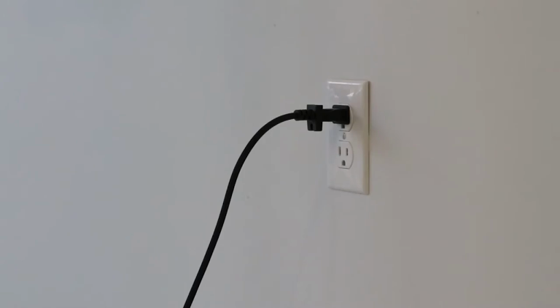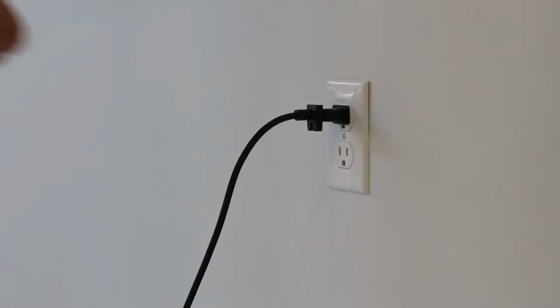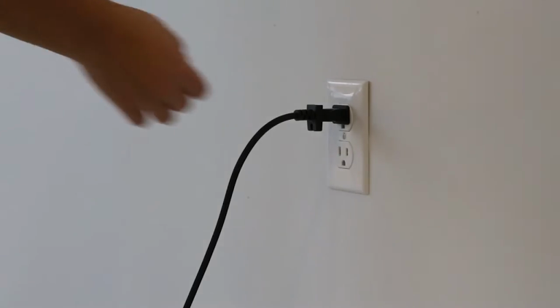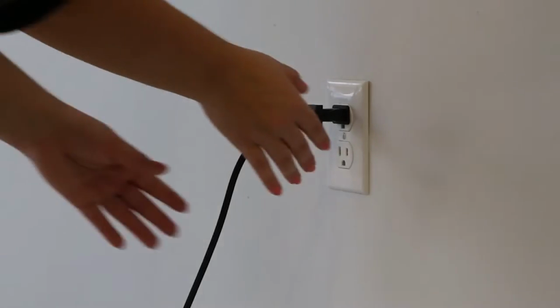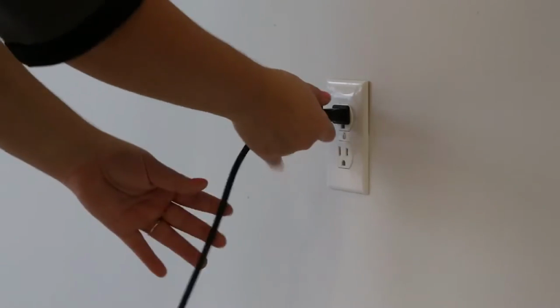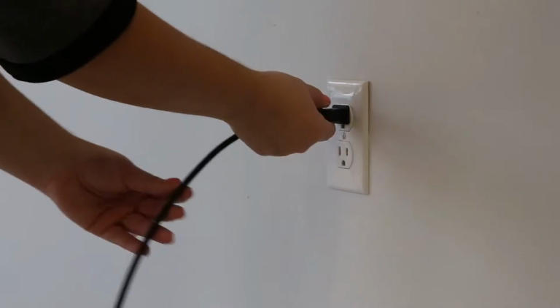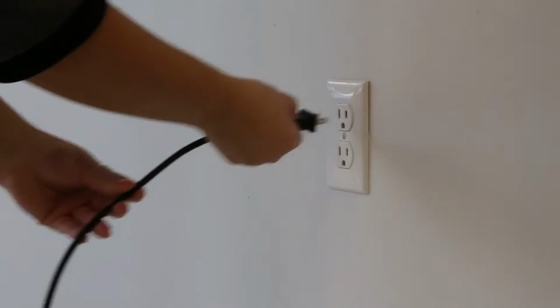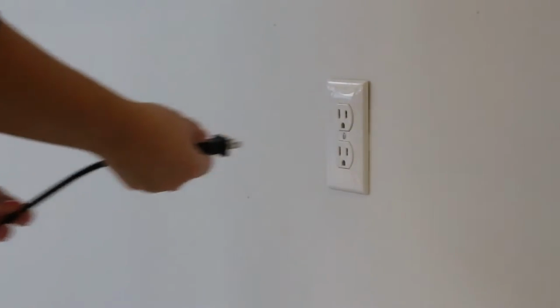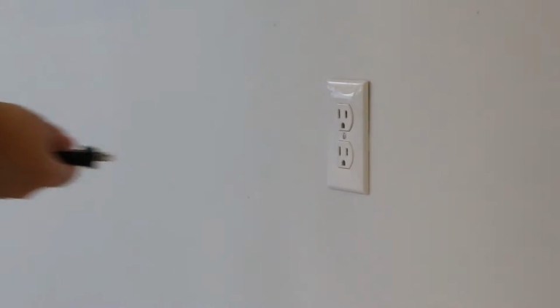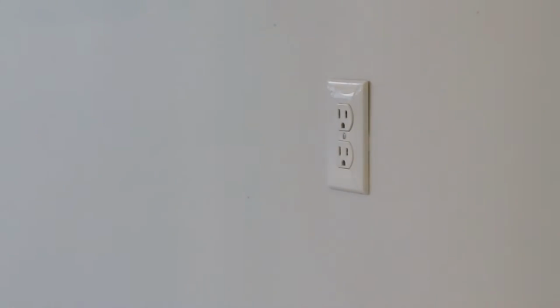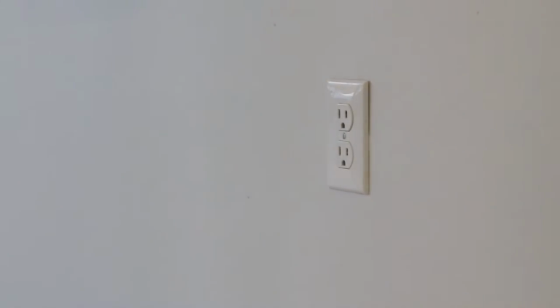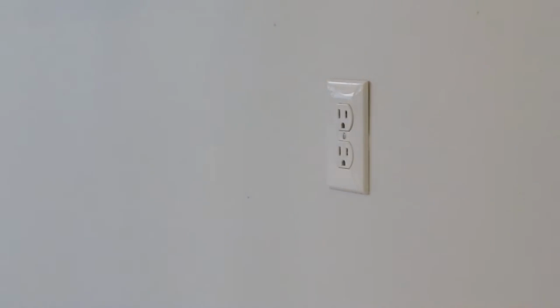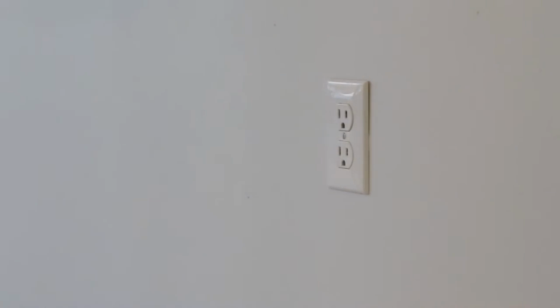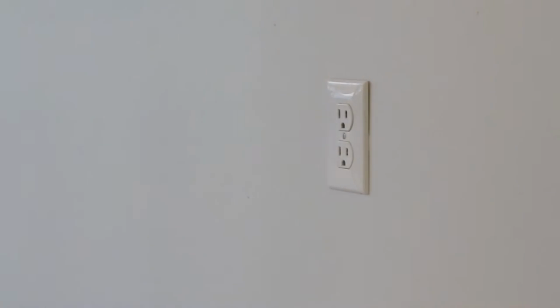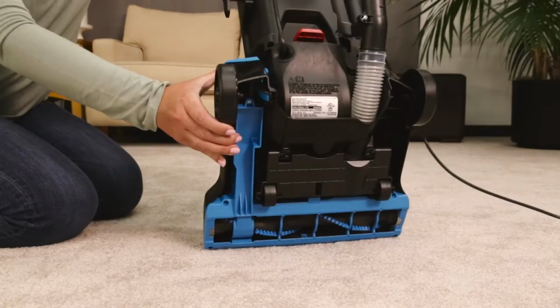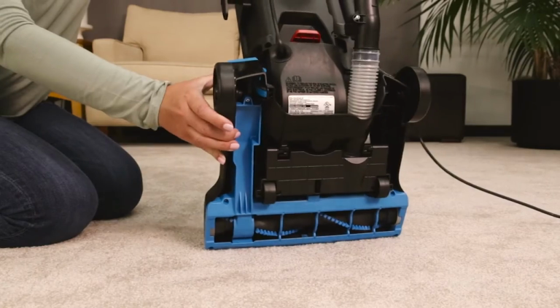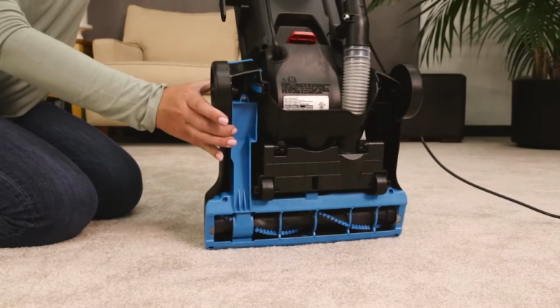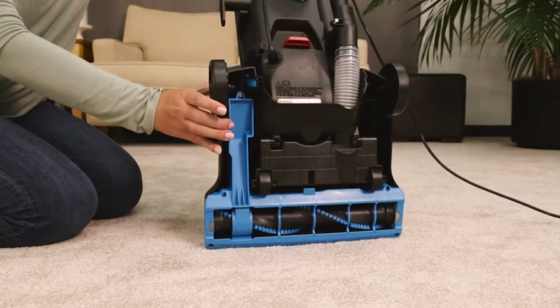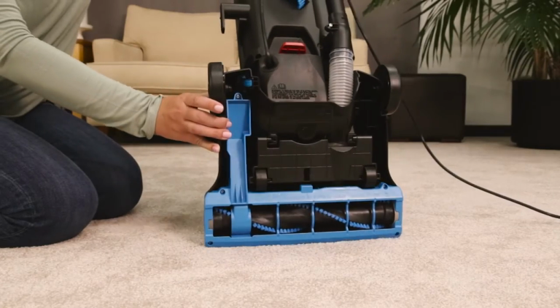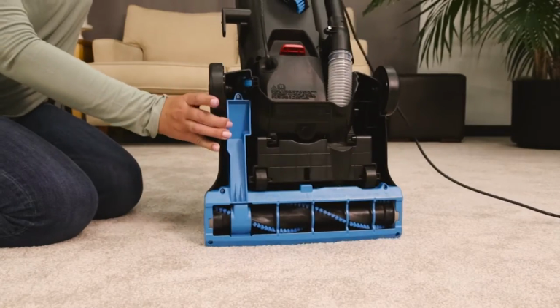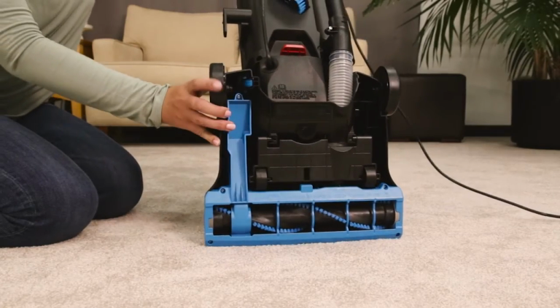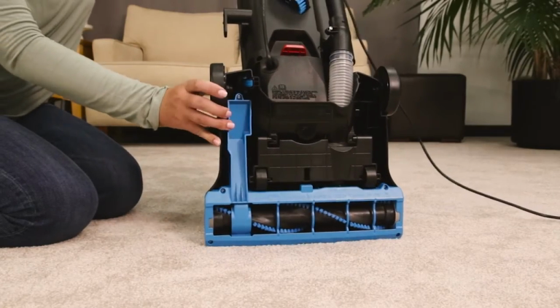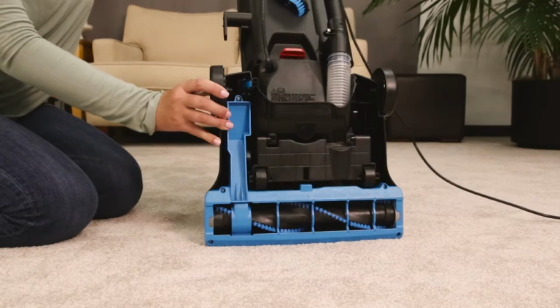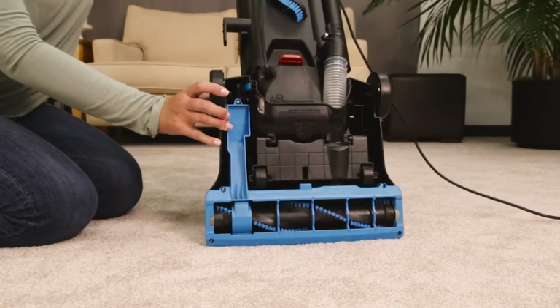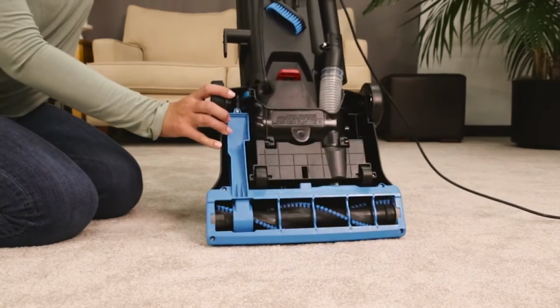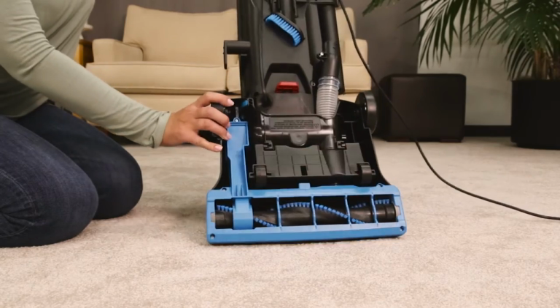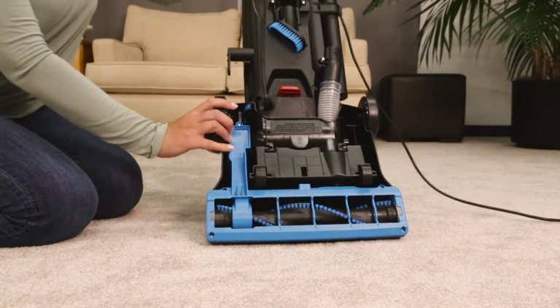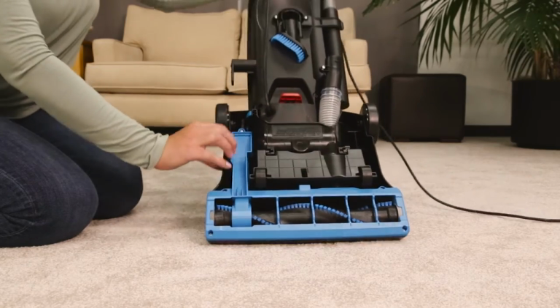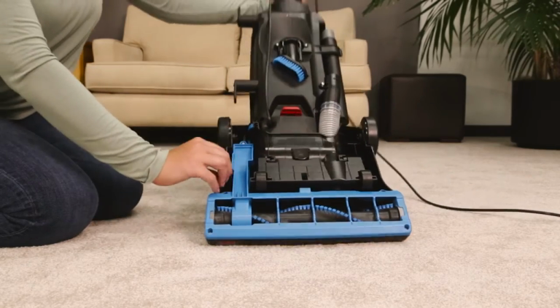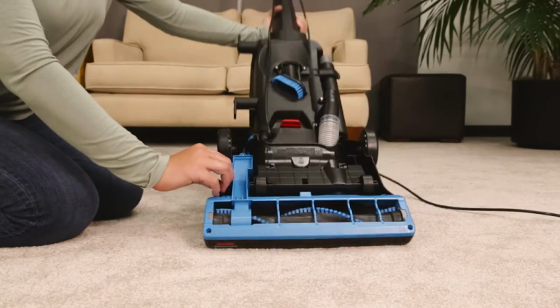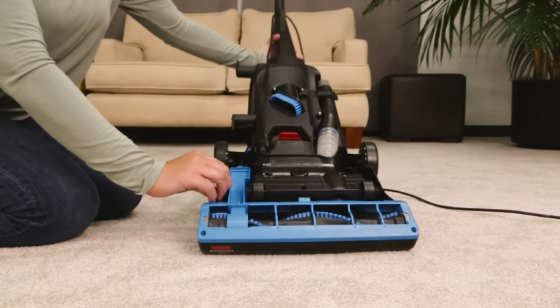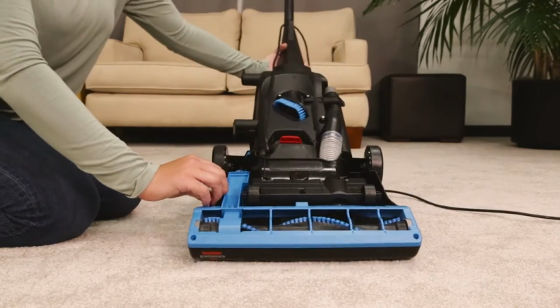Turn off and unplug your machine. Lay the vacuum on its back to locate the belt.